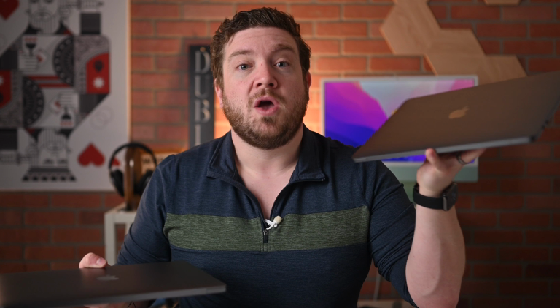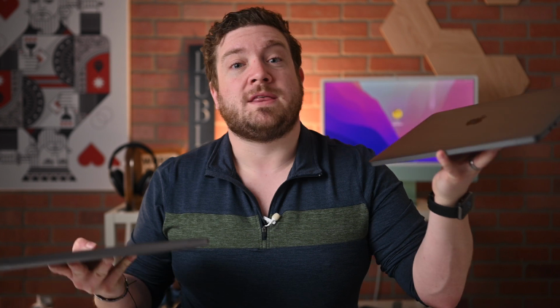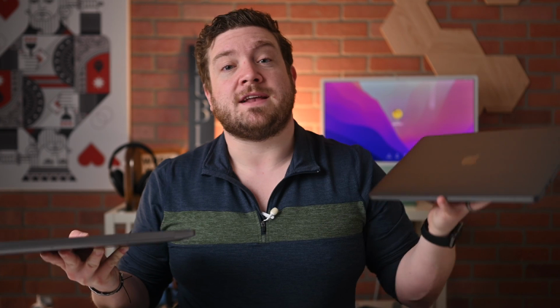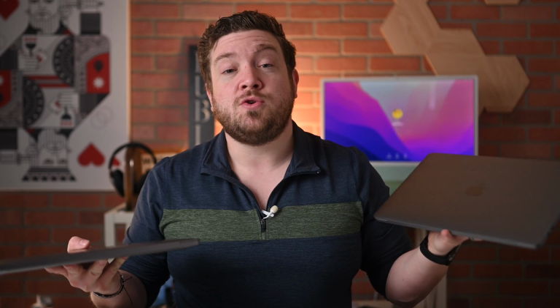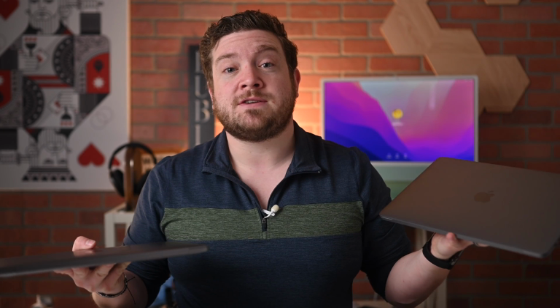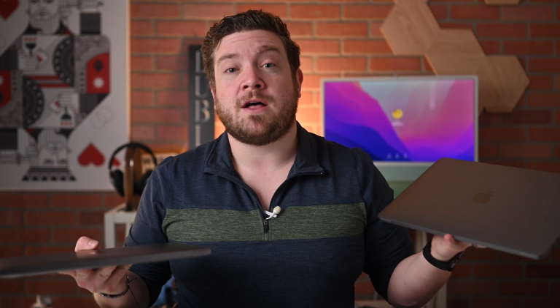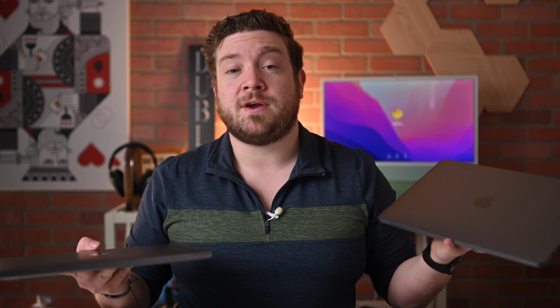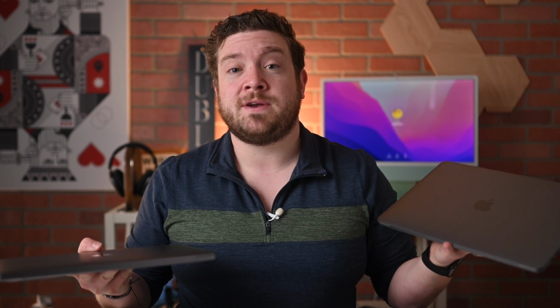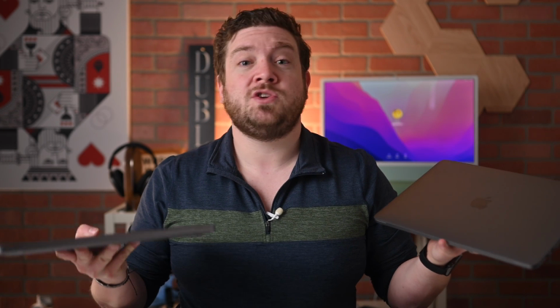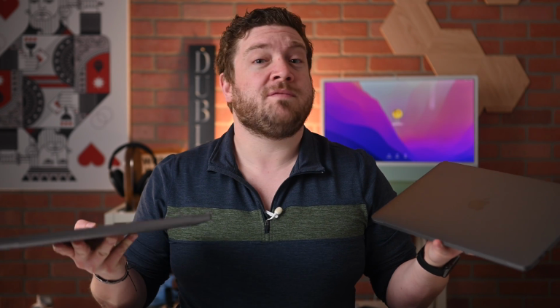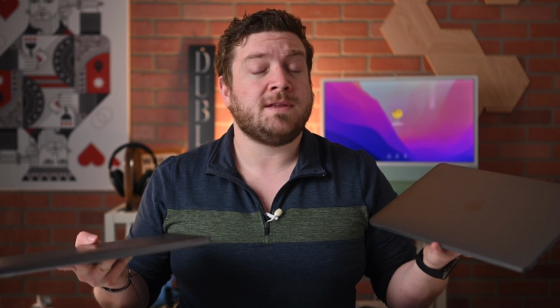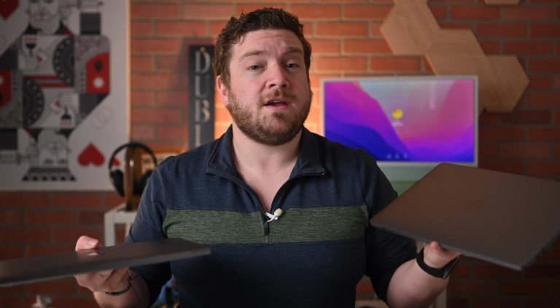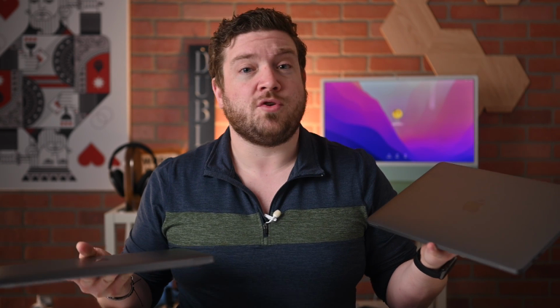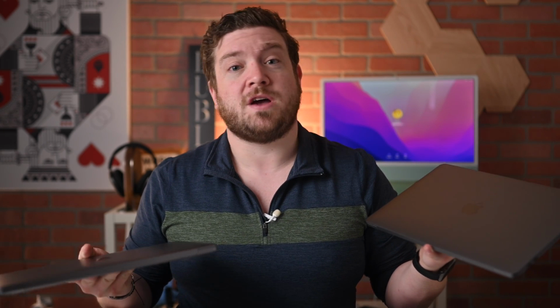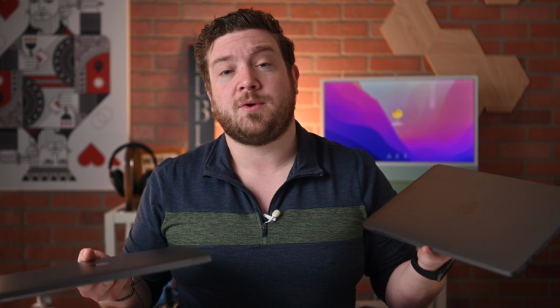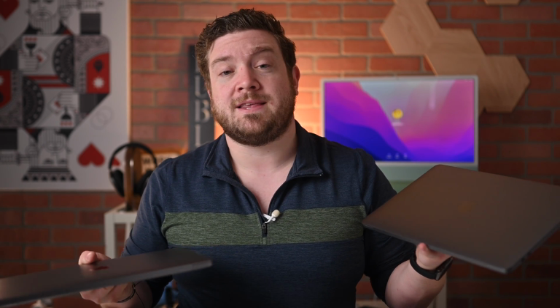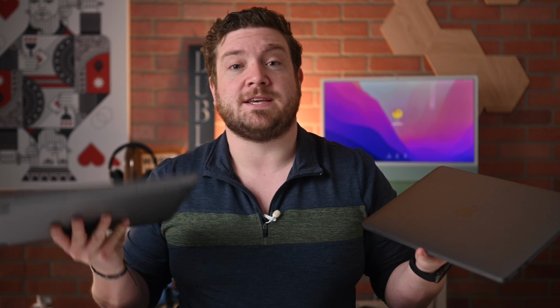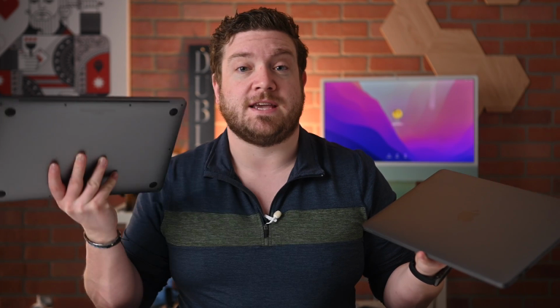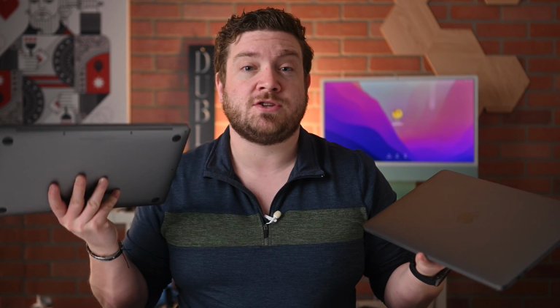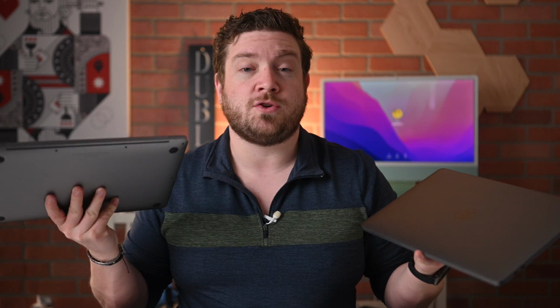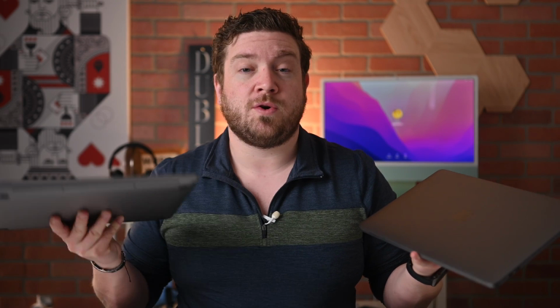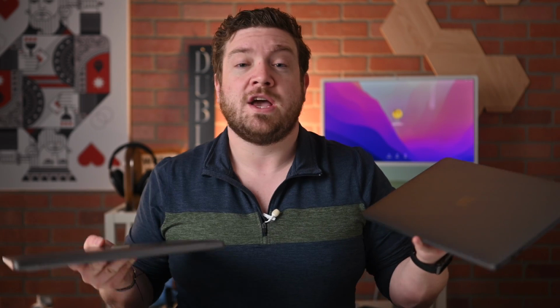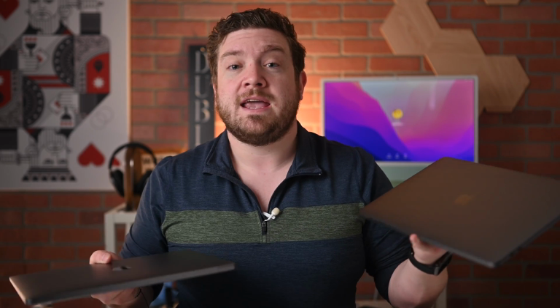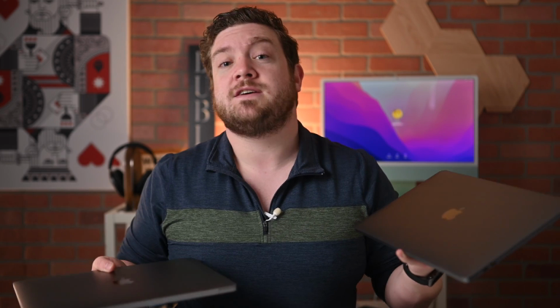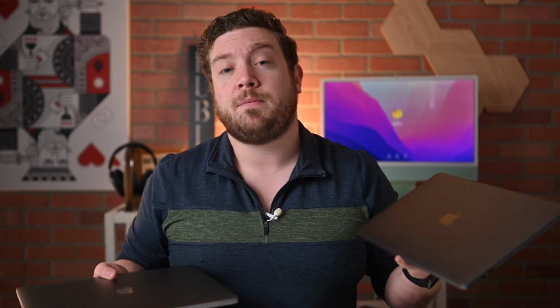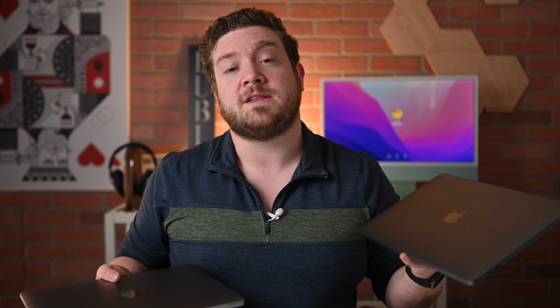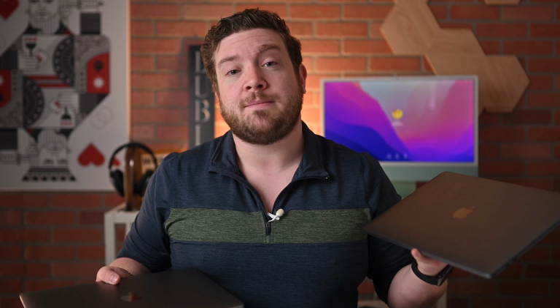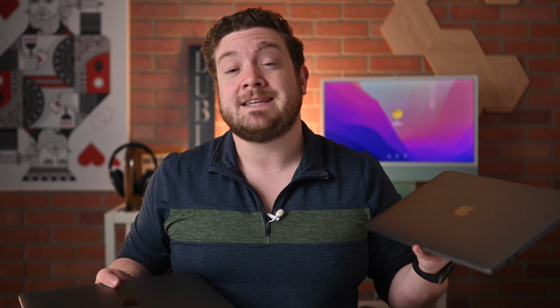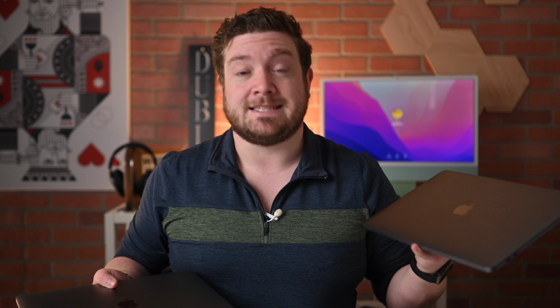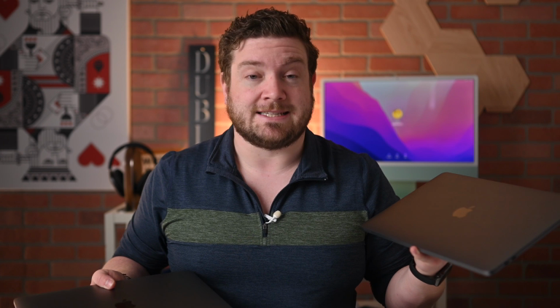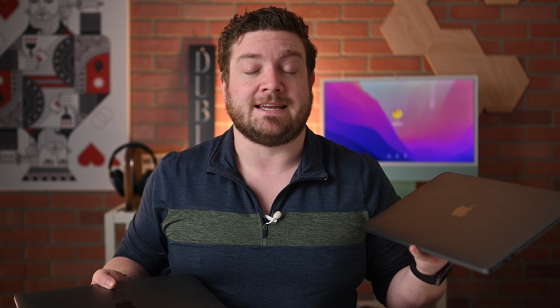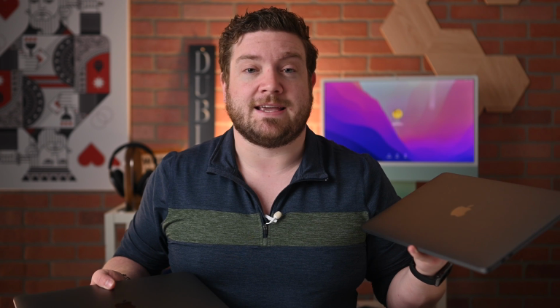Within that $2,000 price range, you have plenty of room to upgrade things like the internal storage and upgrading the memory to 16 gigs.